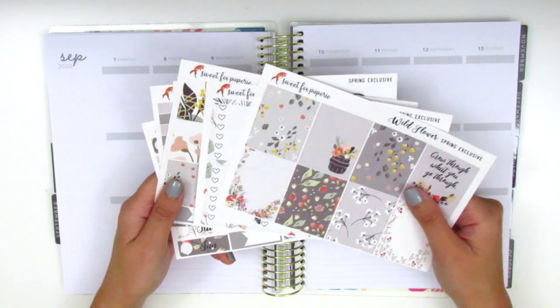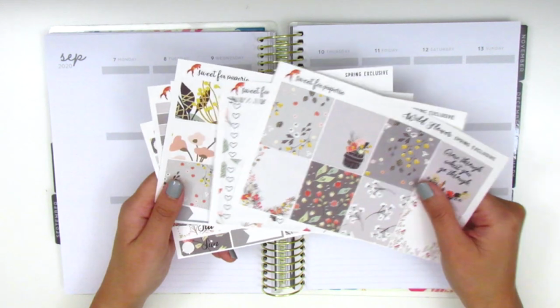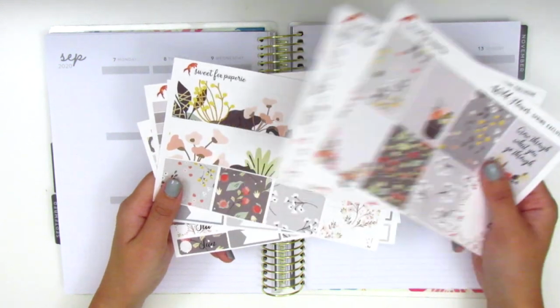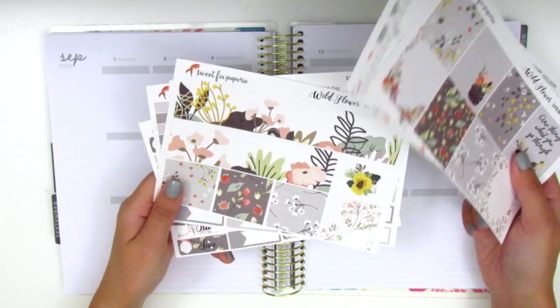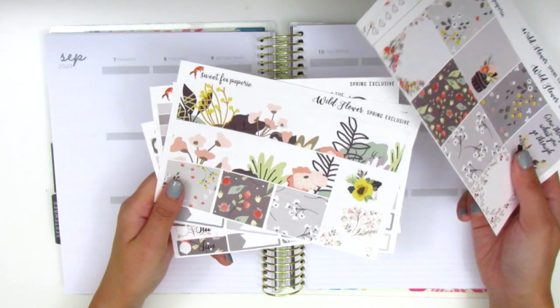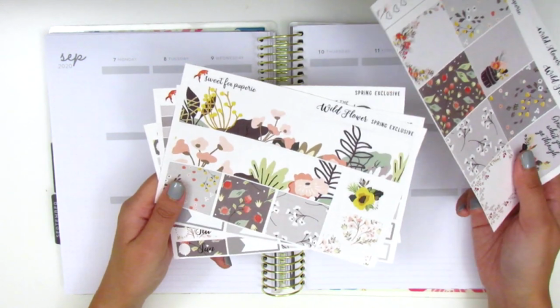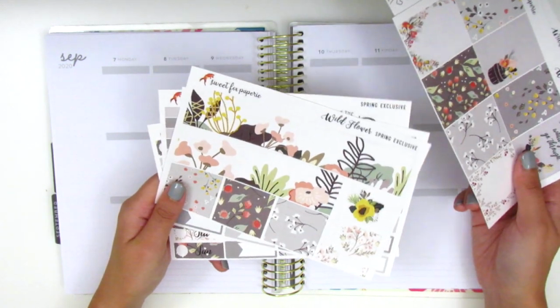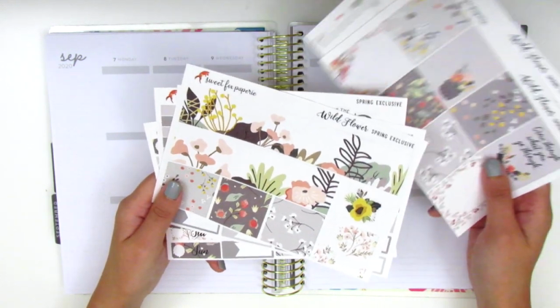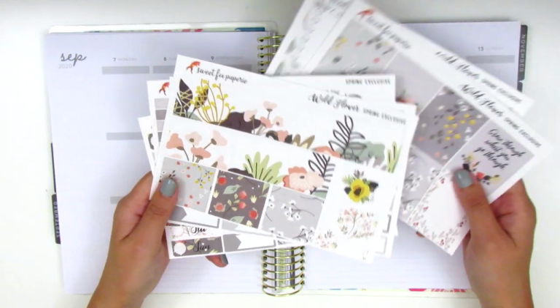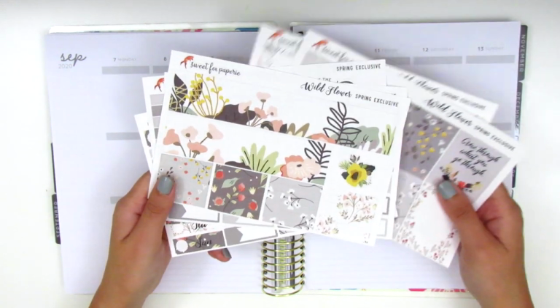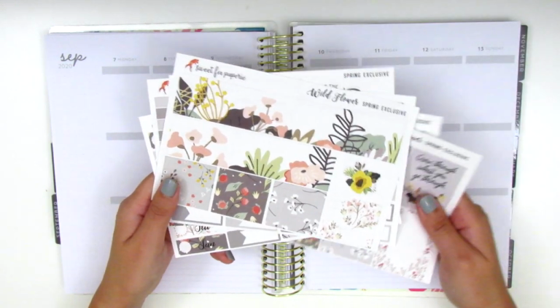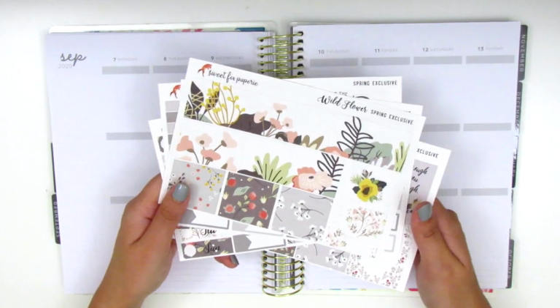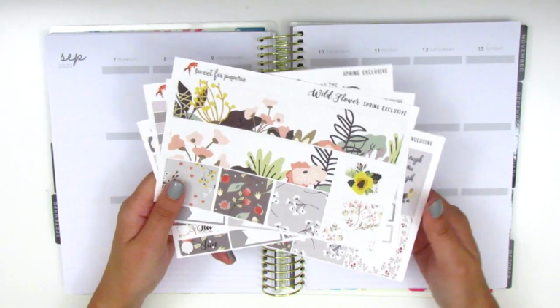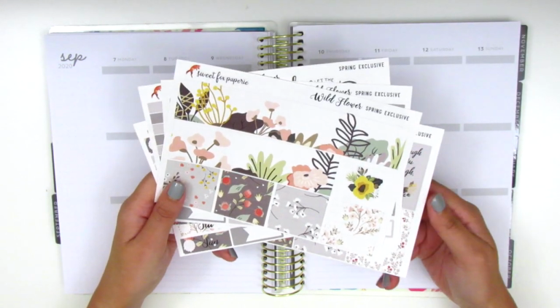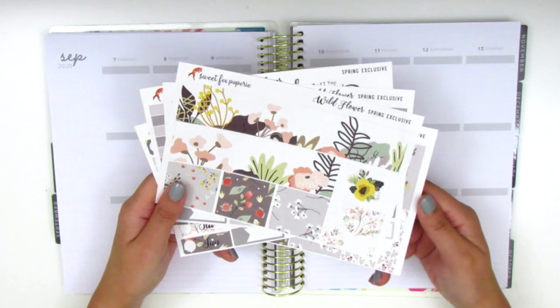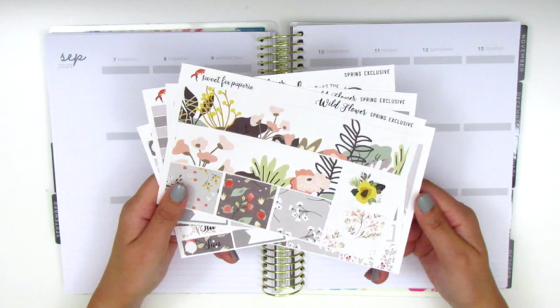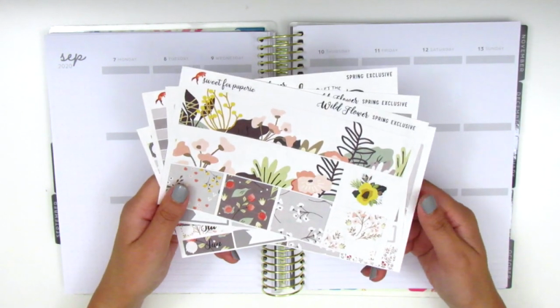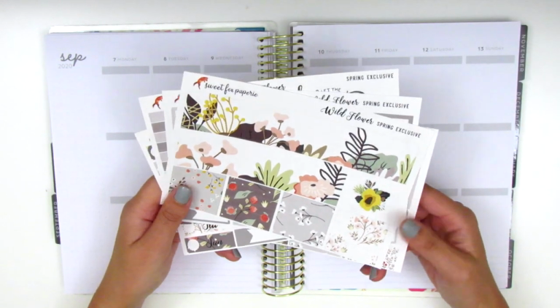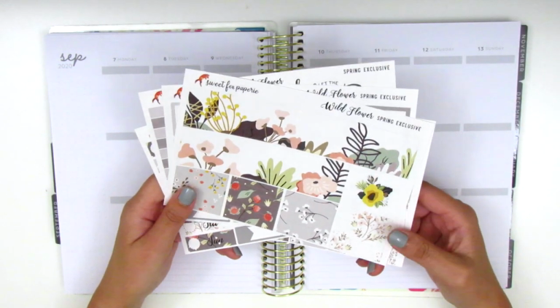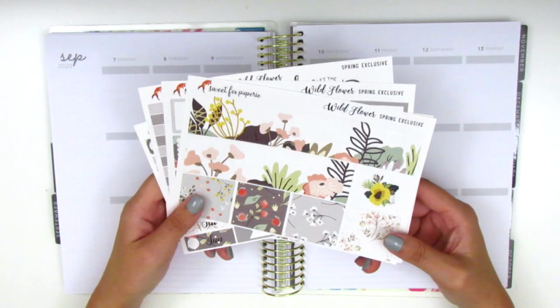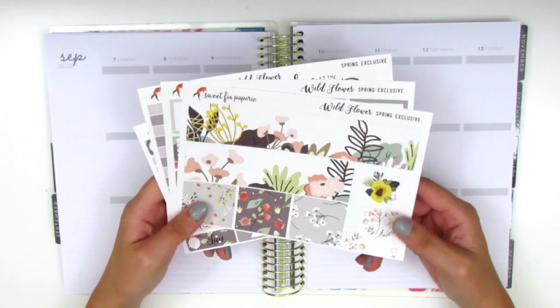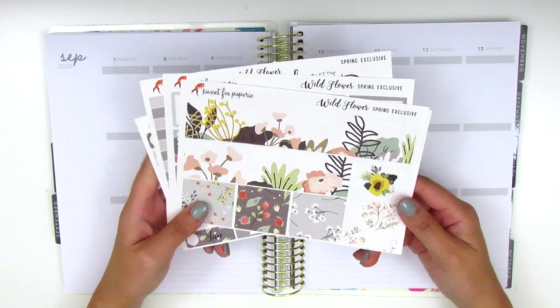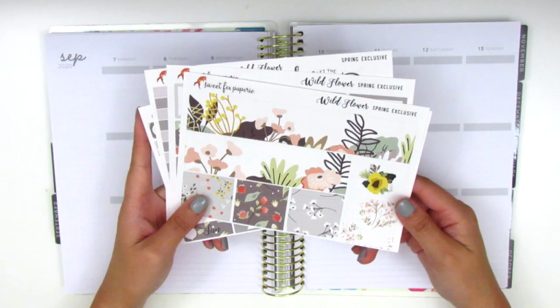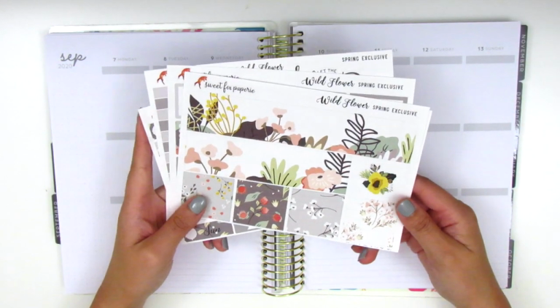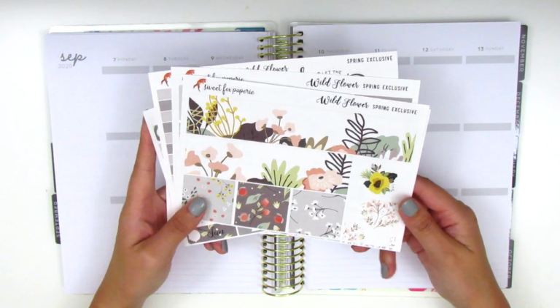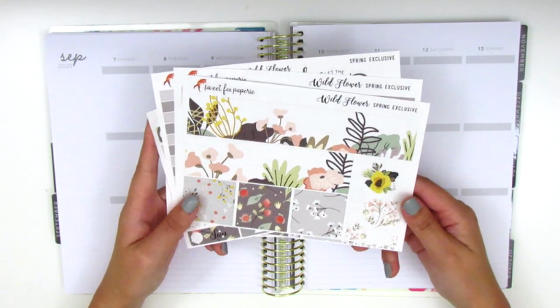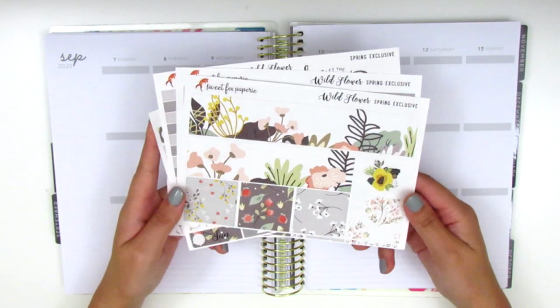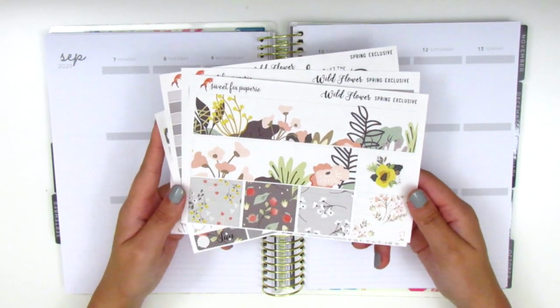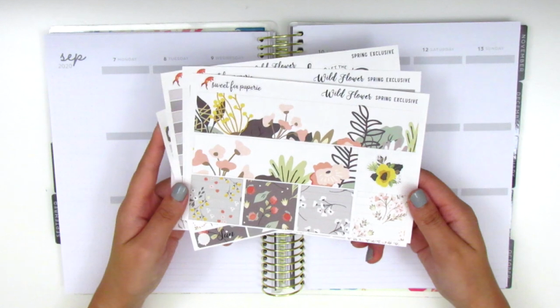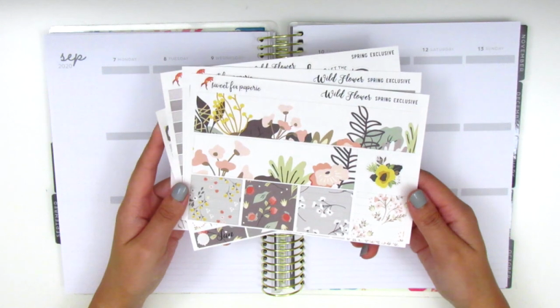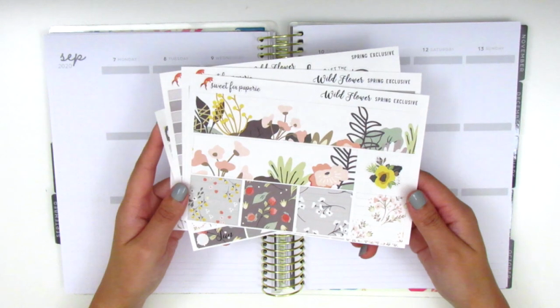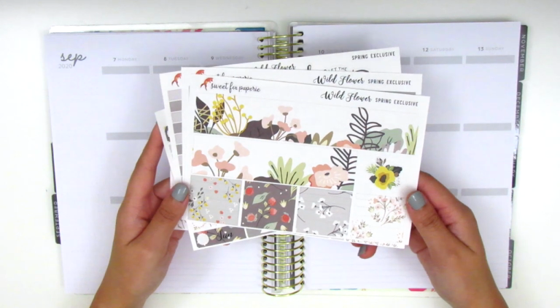As usual, I'm going to start by placing down my bottom washi and then I will continue to build my spread from there.